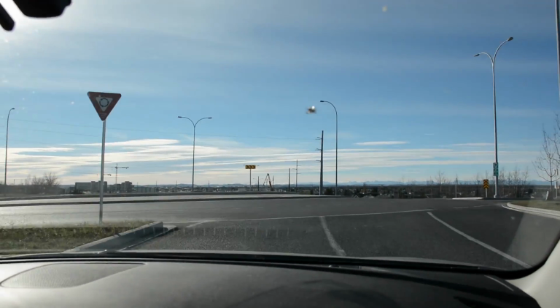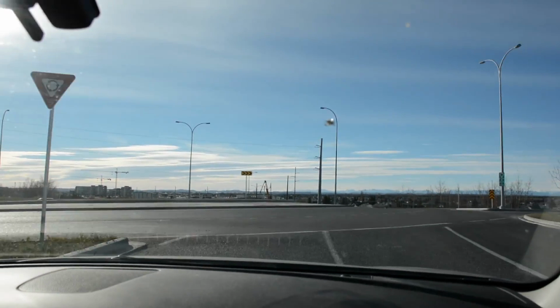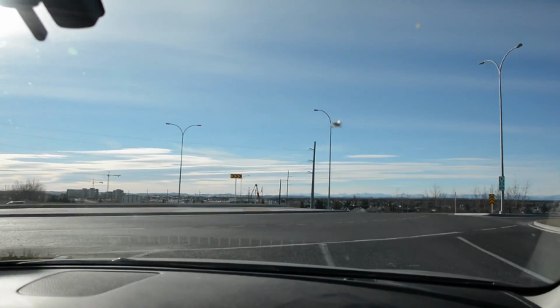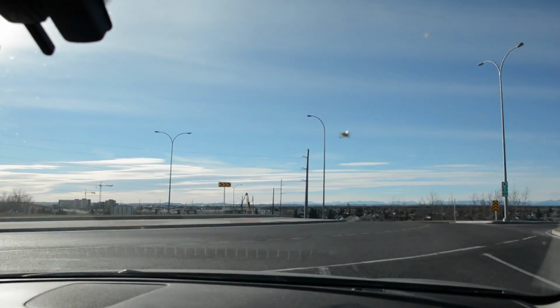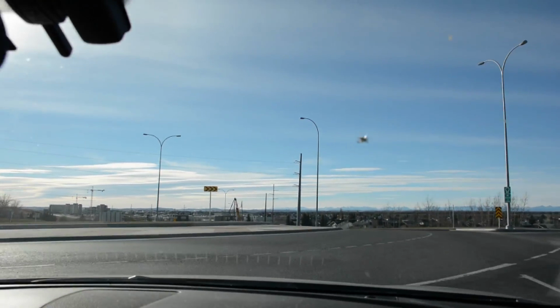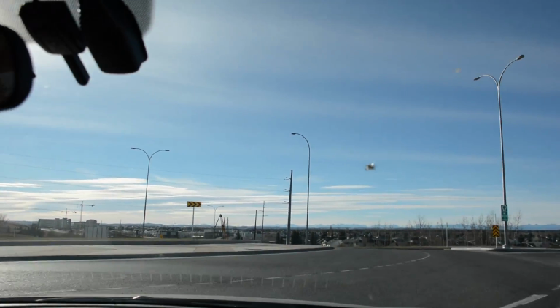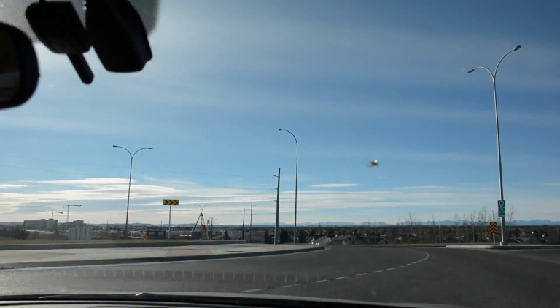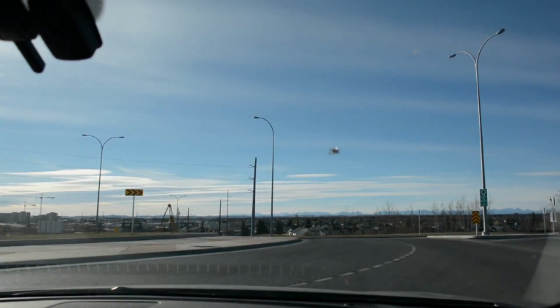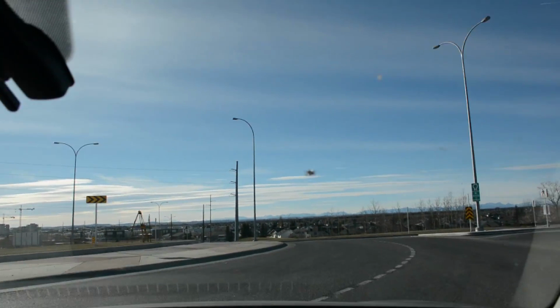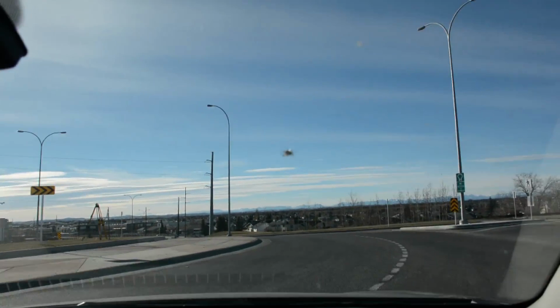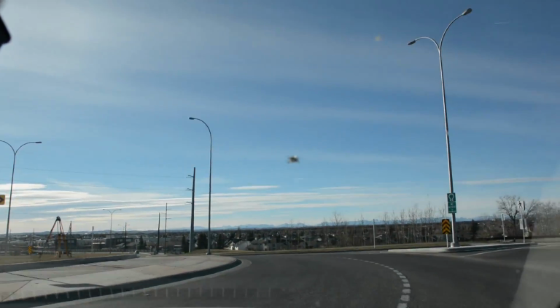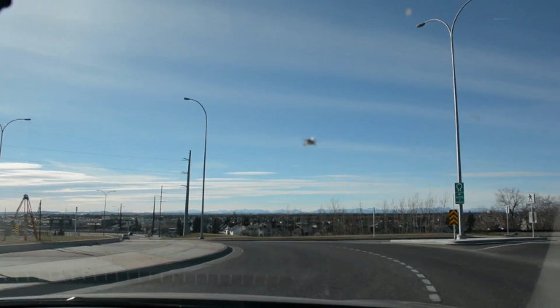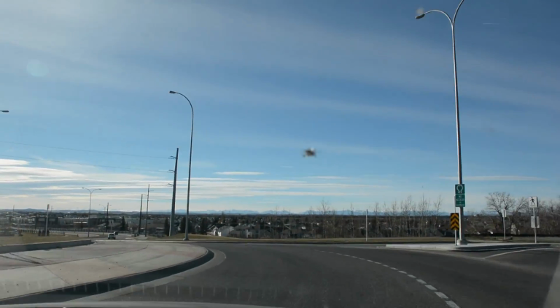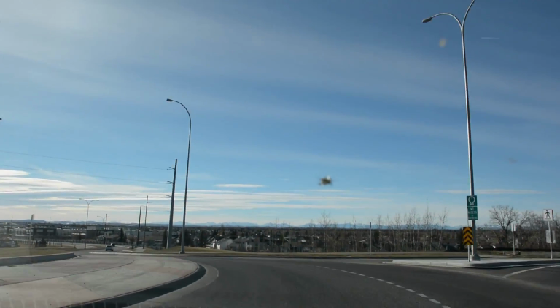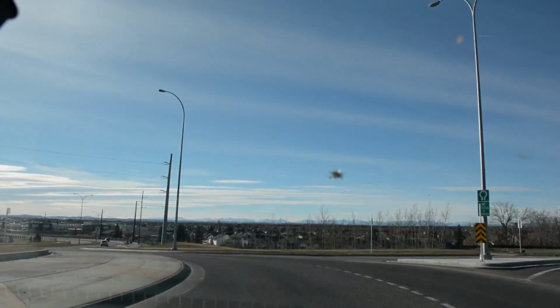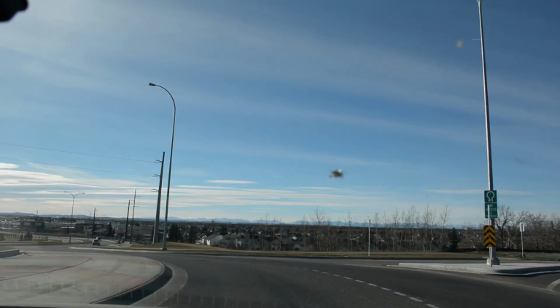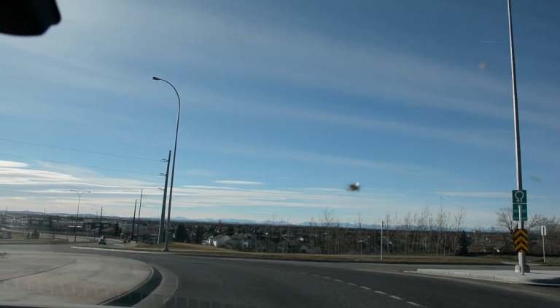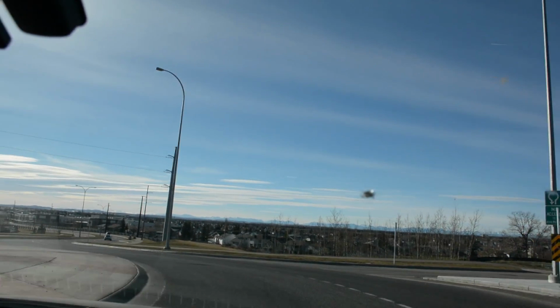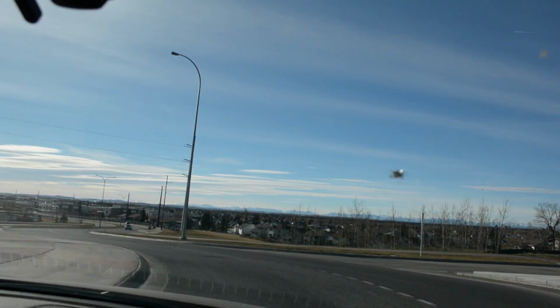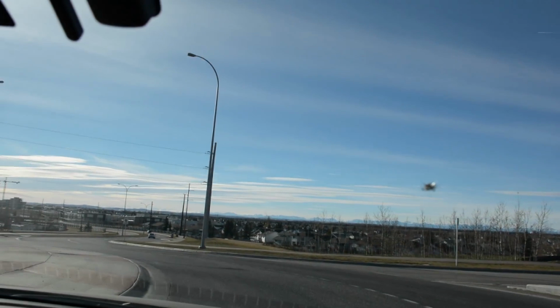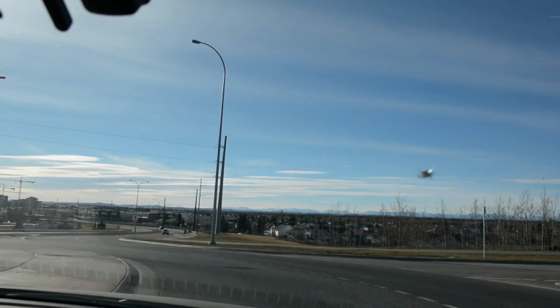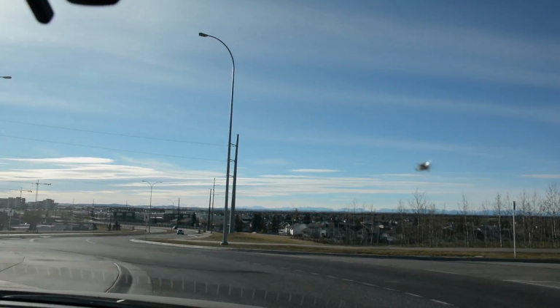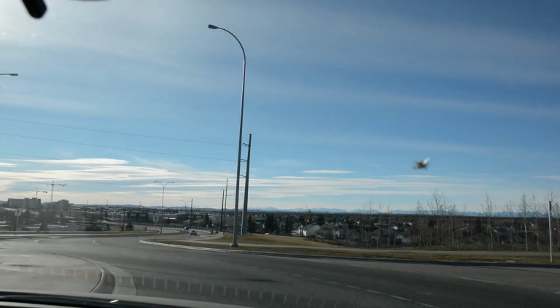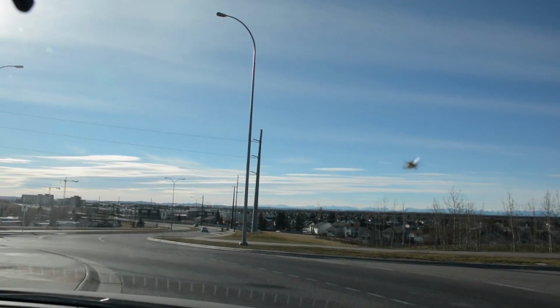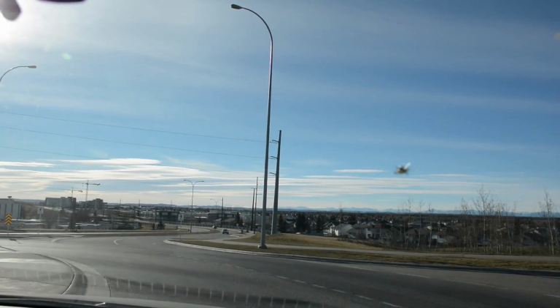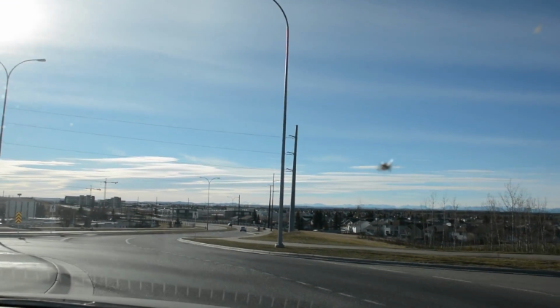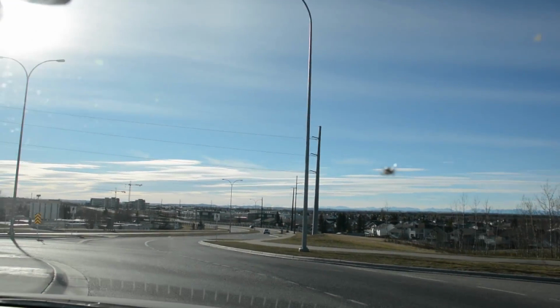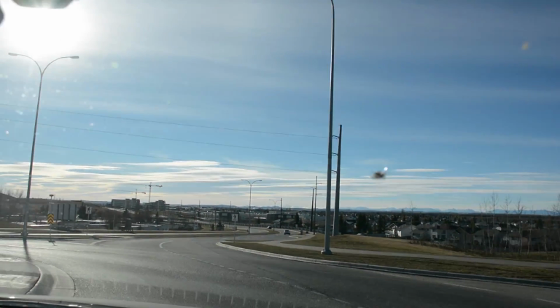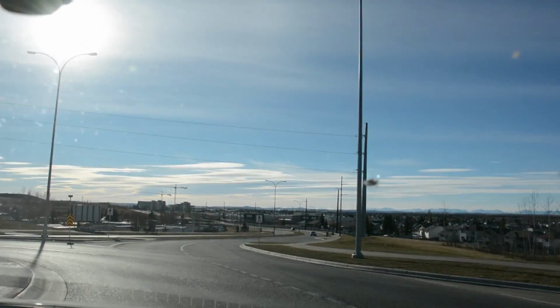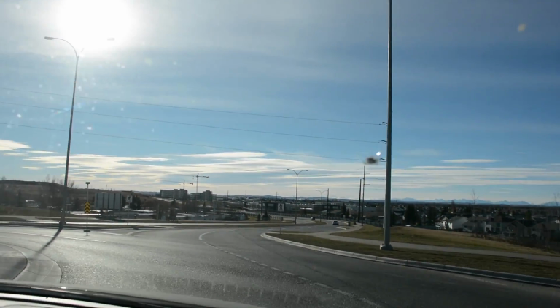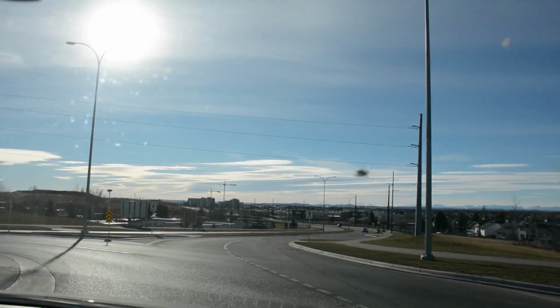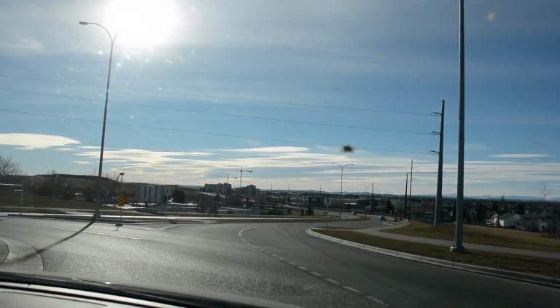For more information, visit the City of Calgary website. Round and round the traffic circle we go — where it ends, only Calgarians know.